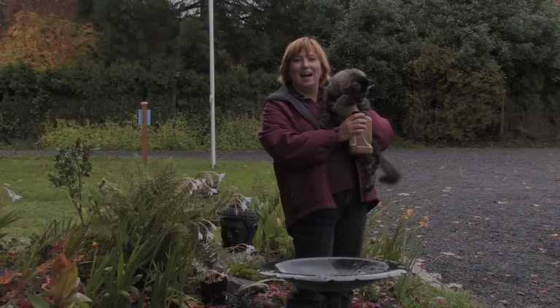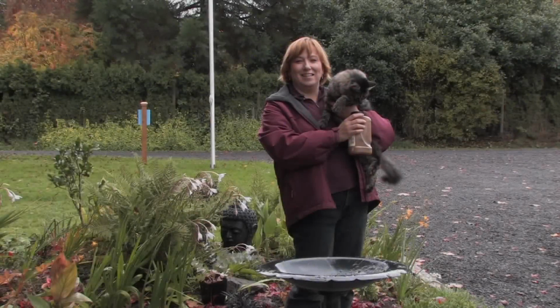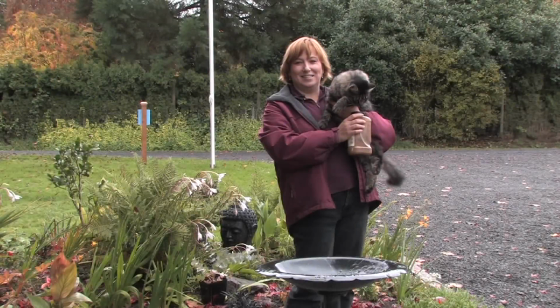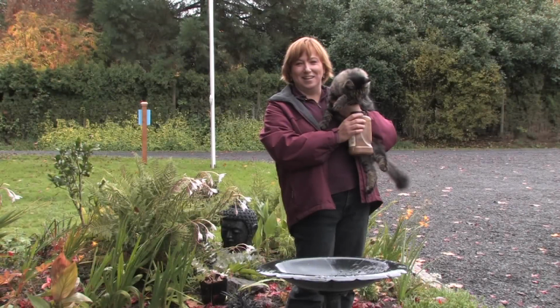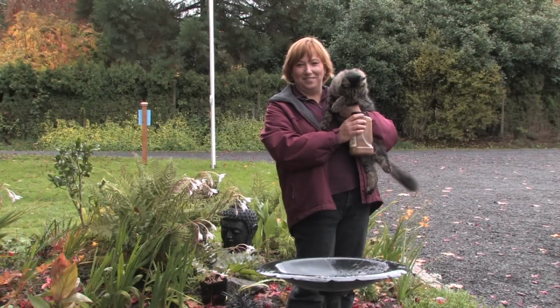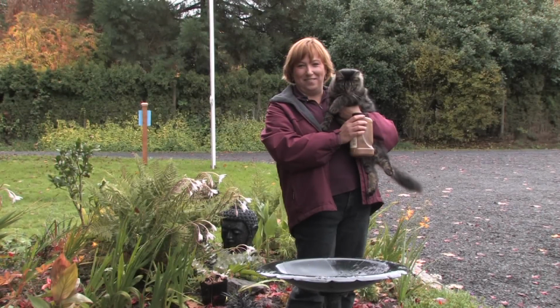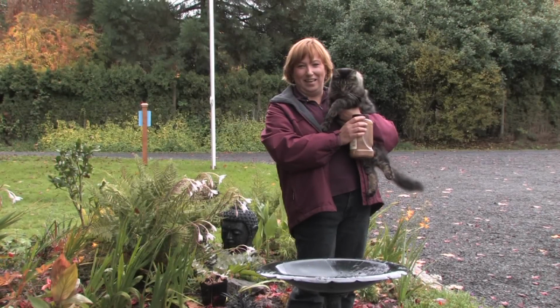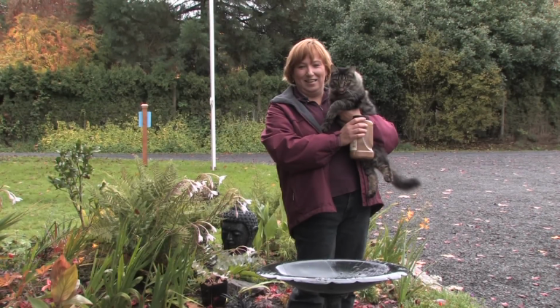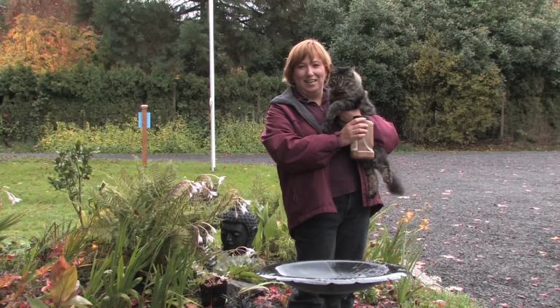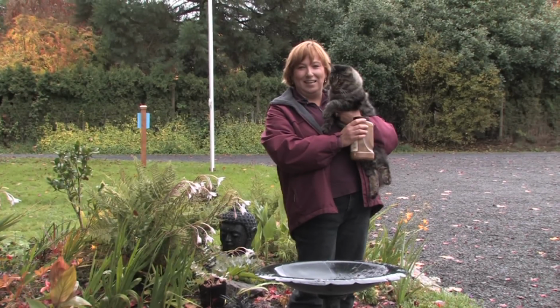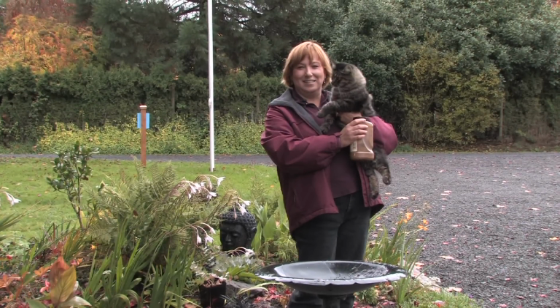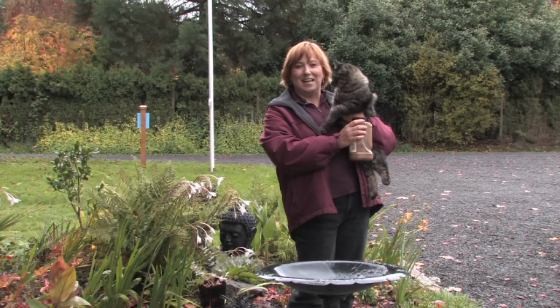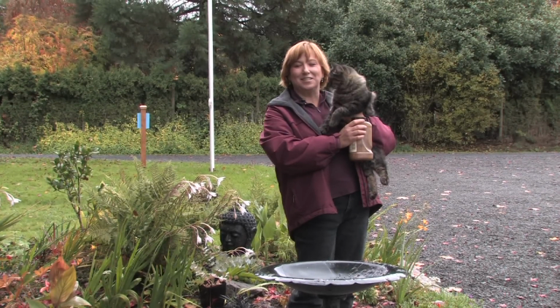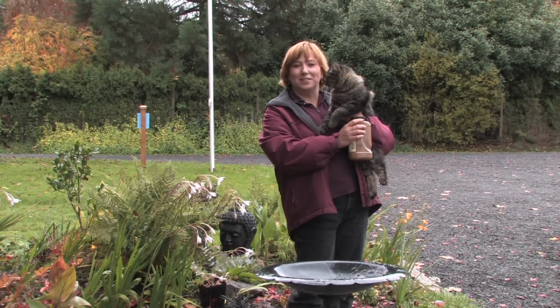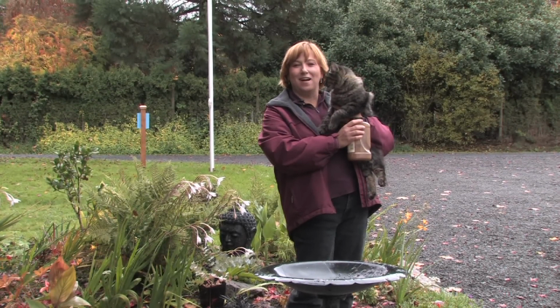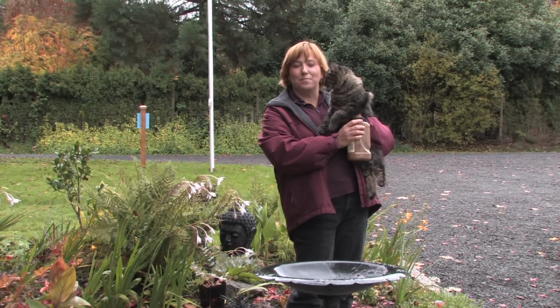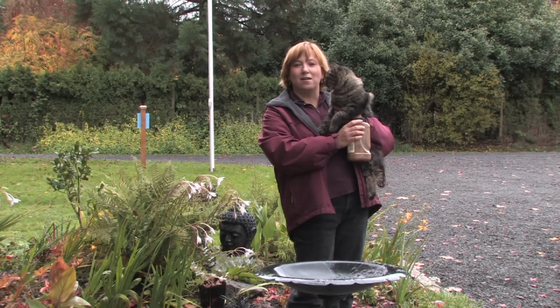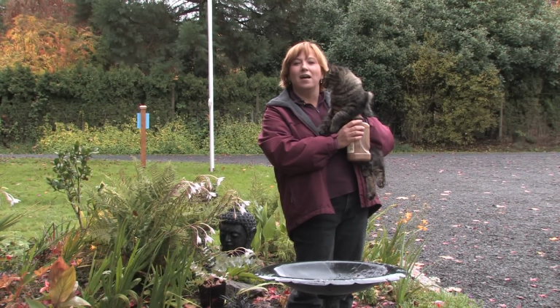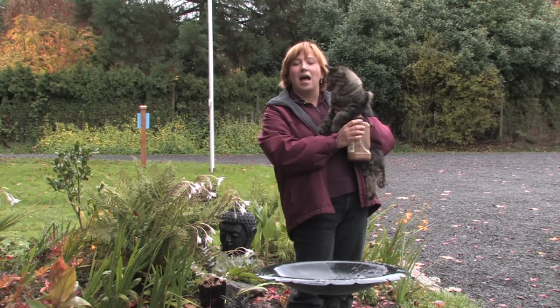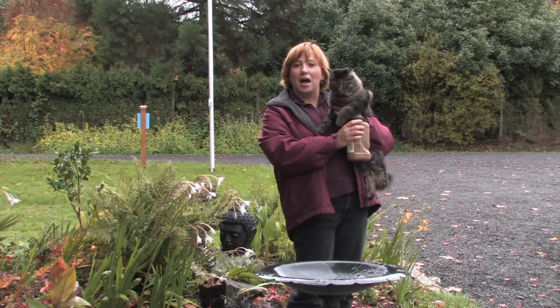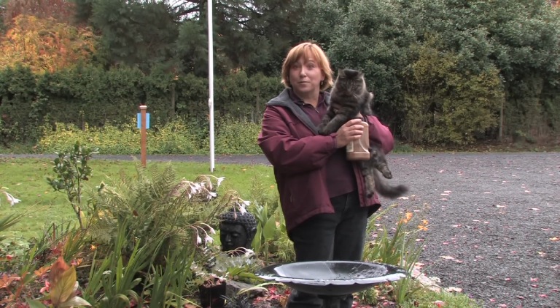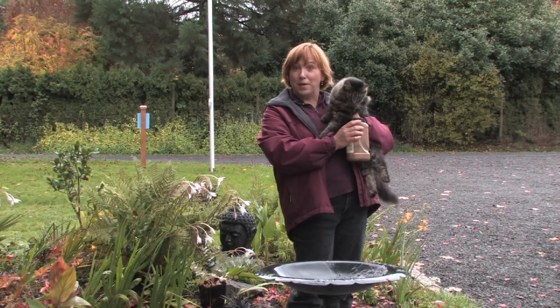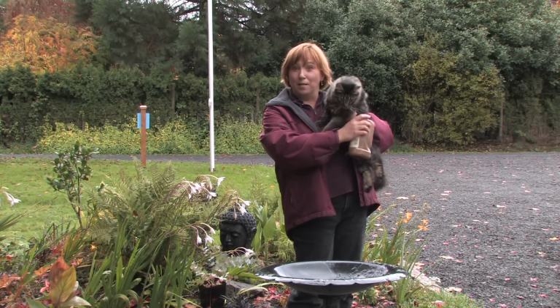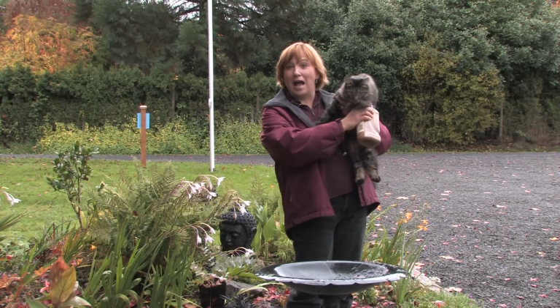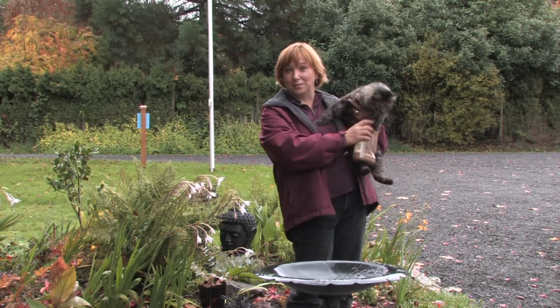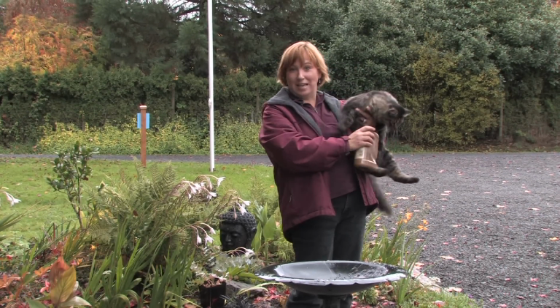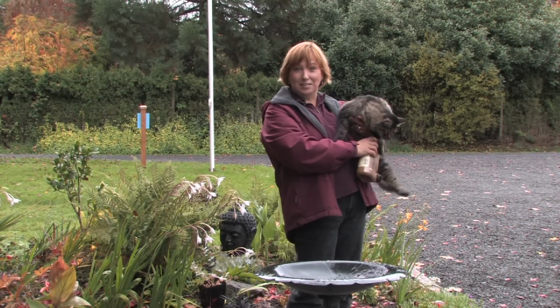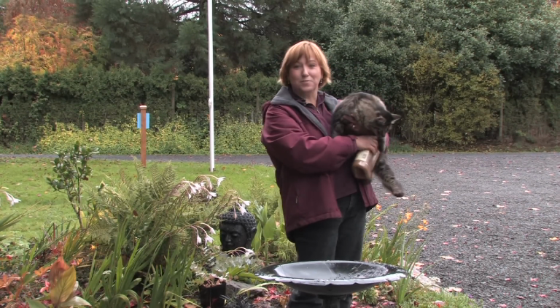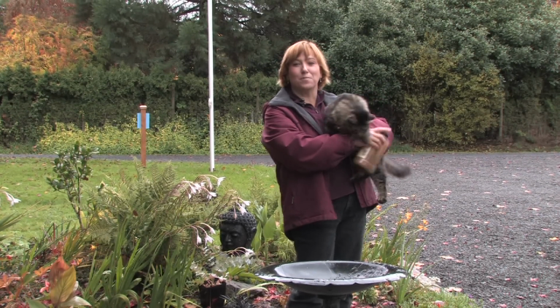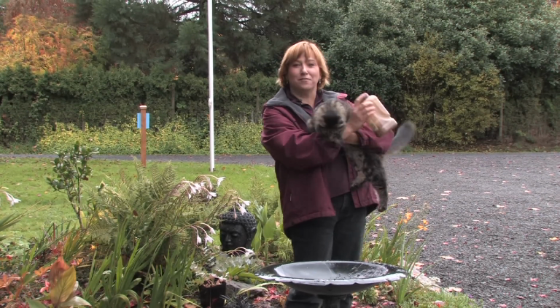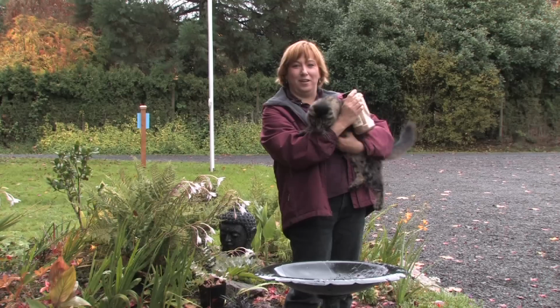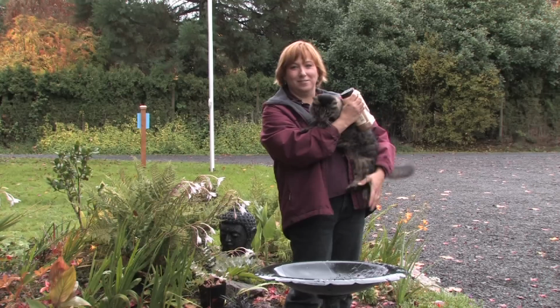Hi, this is Yolanda Vanveen and in this section we're going to talk about how to repel house cats from your bird feeders.